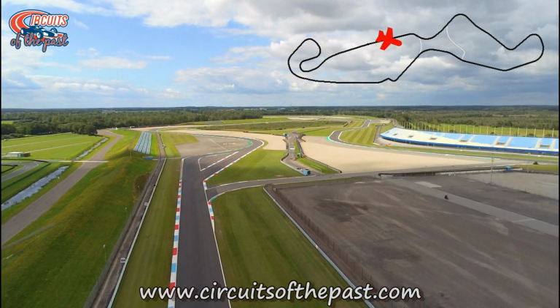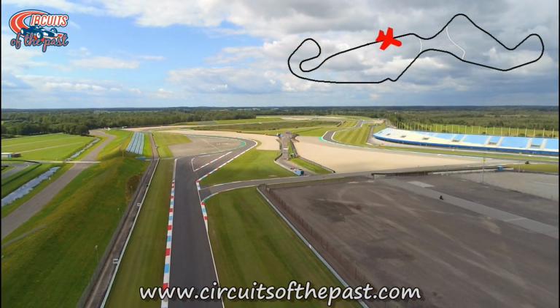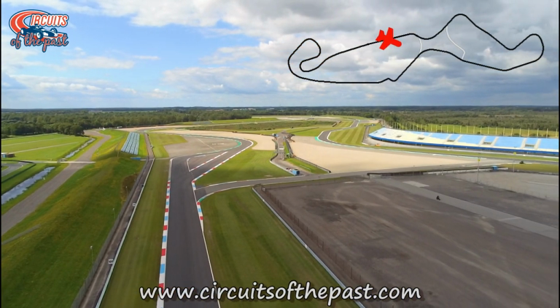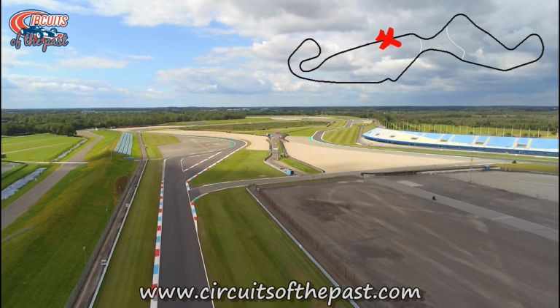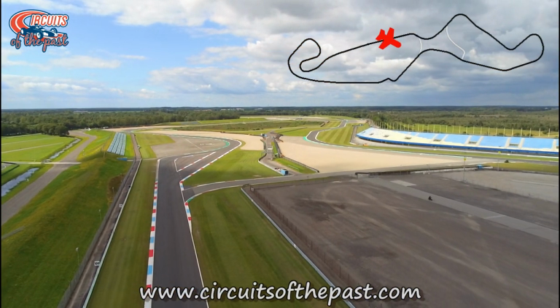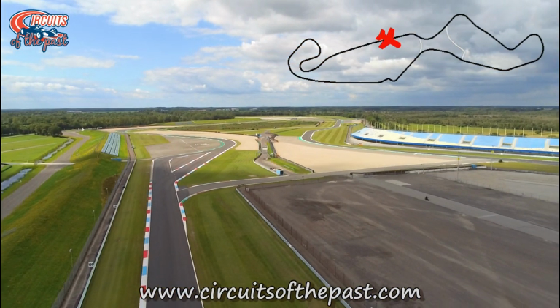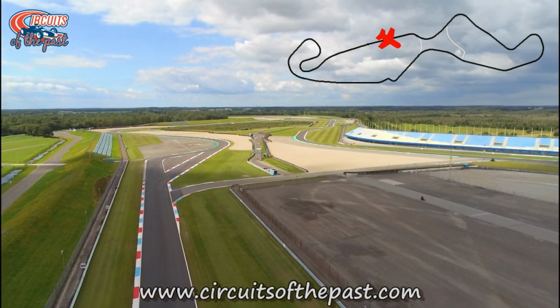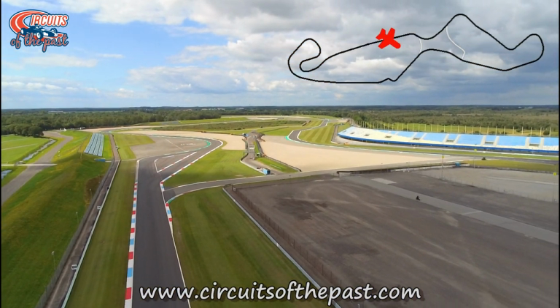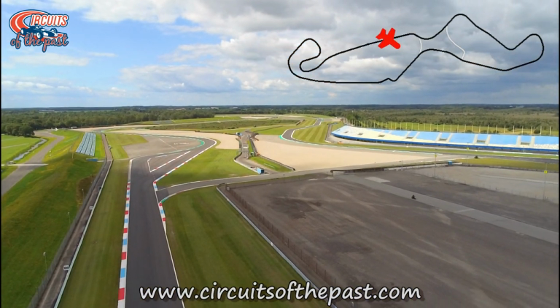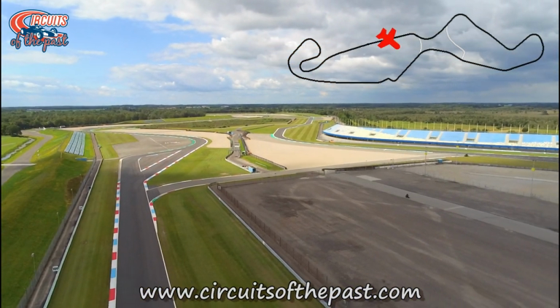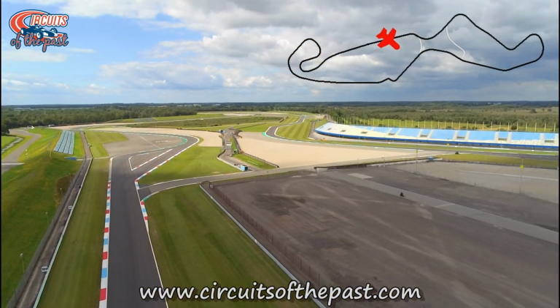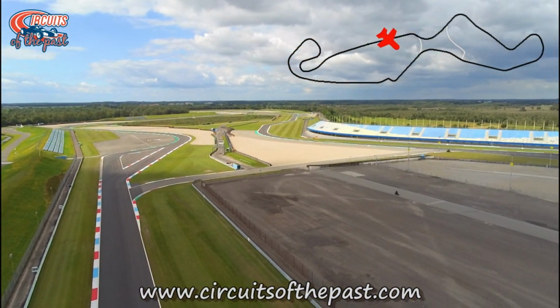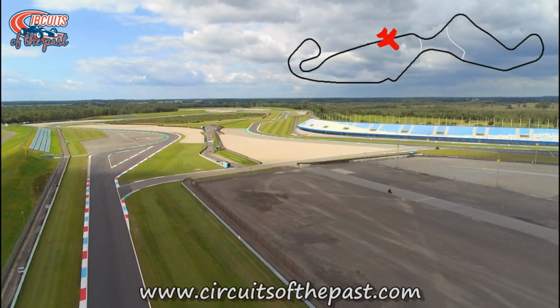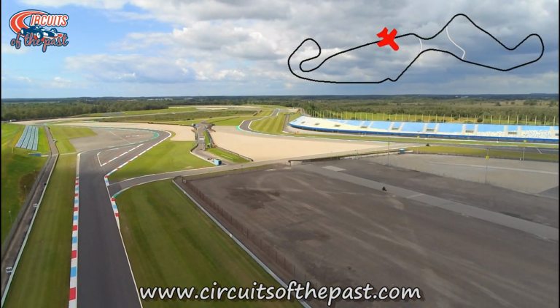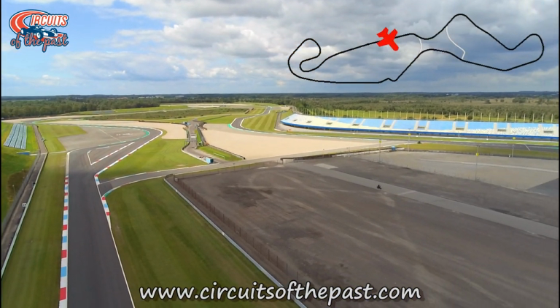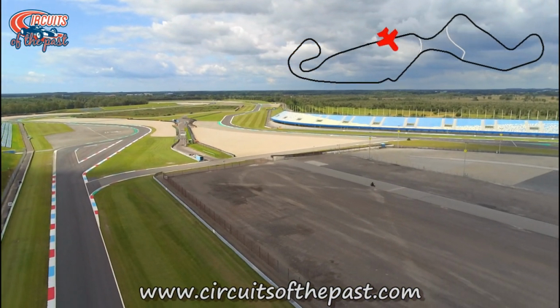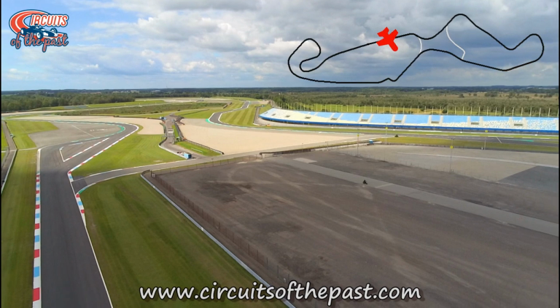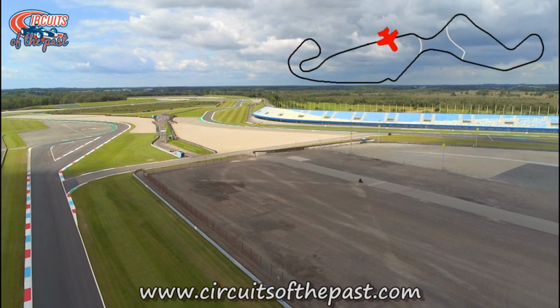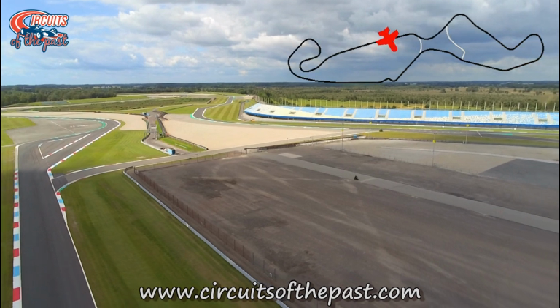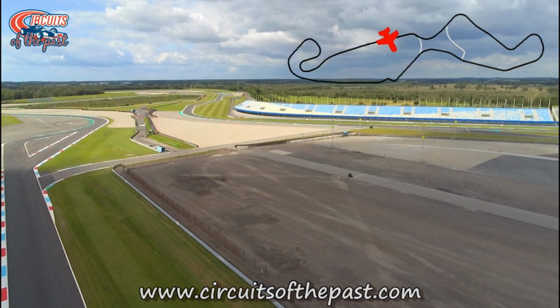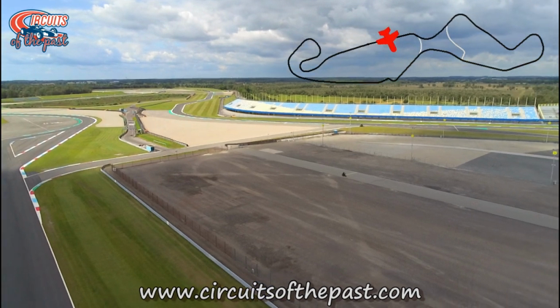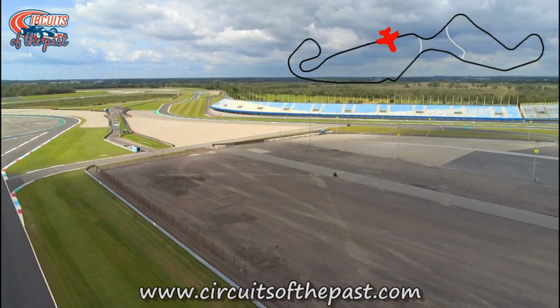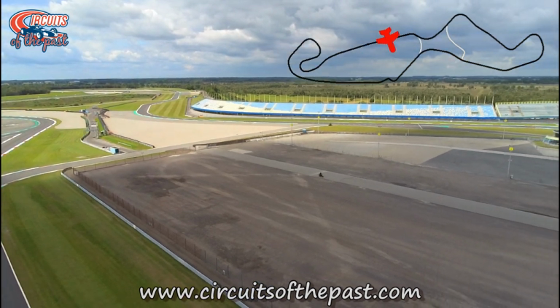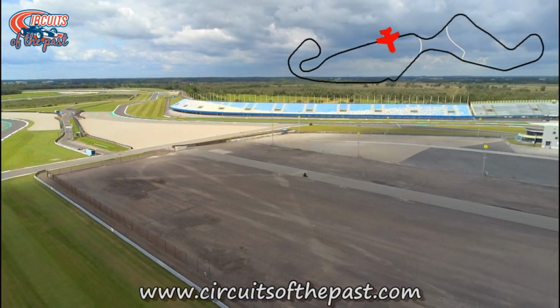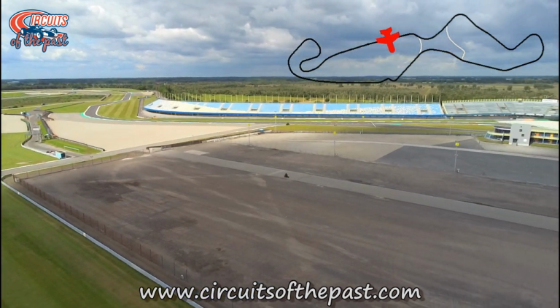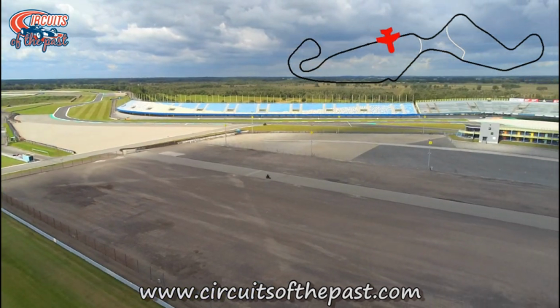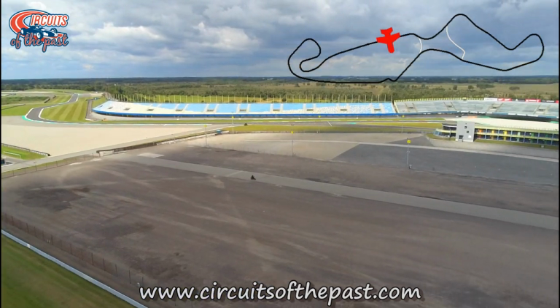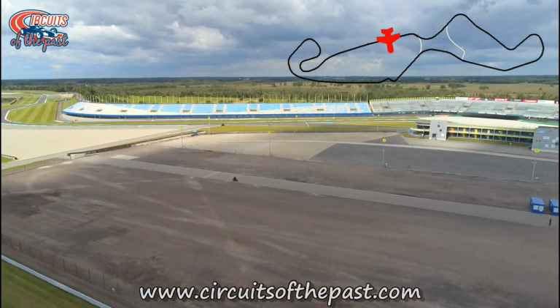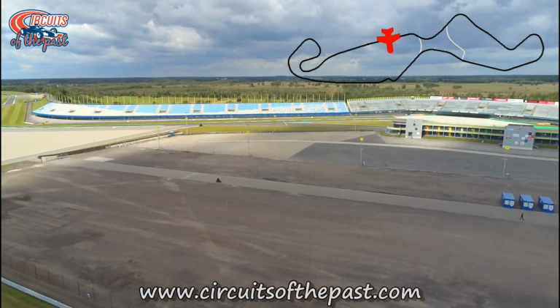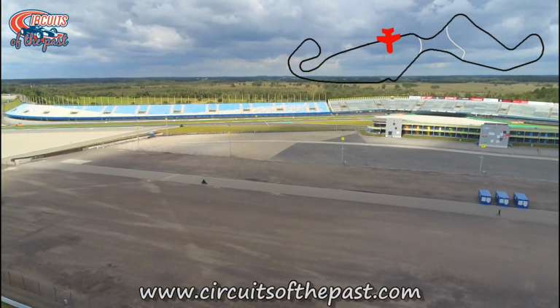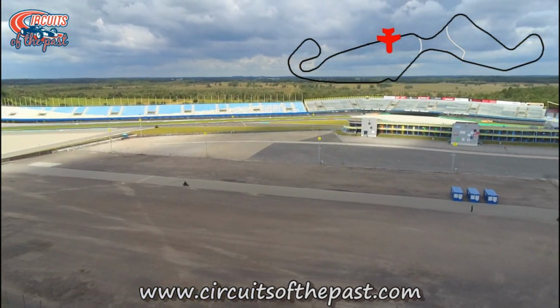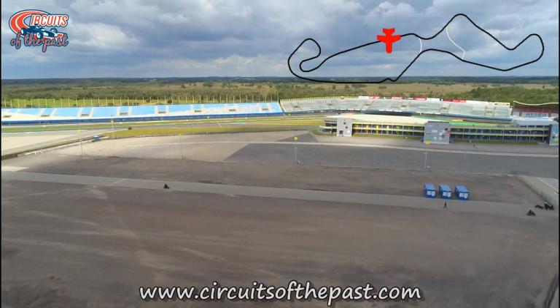Here you're seeing the remains of the original feast lane. They kept this section as an asphalt road in the paddock.